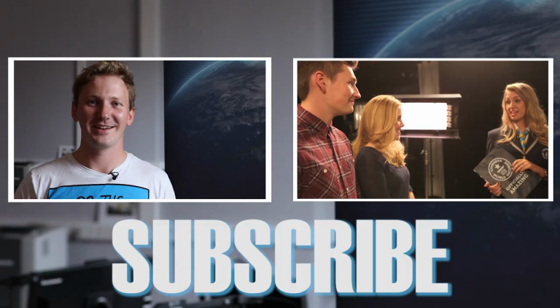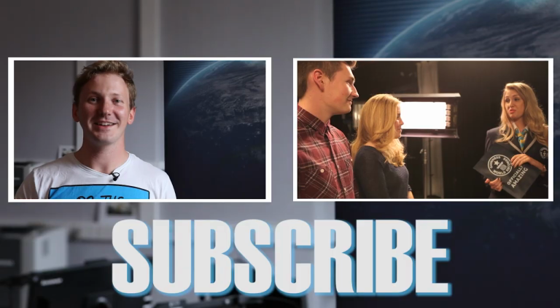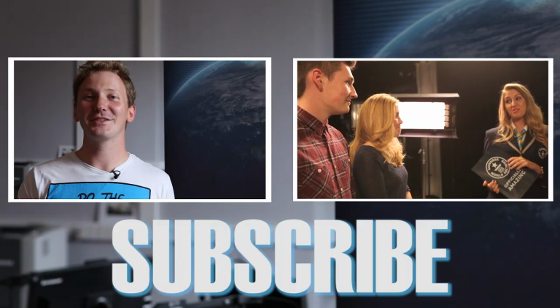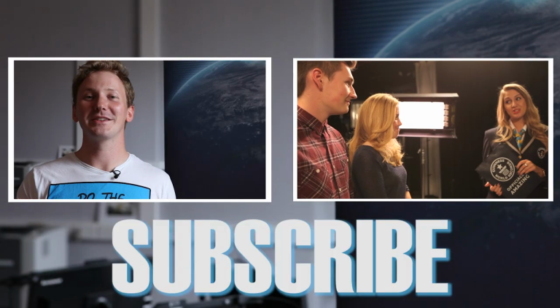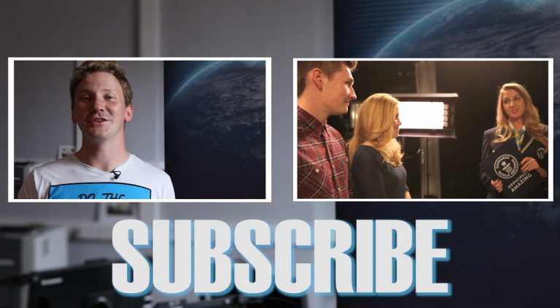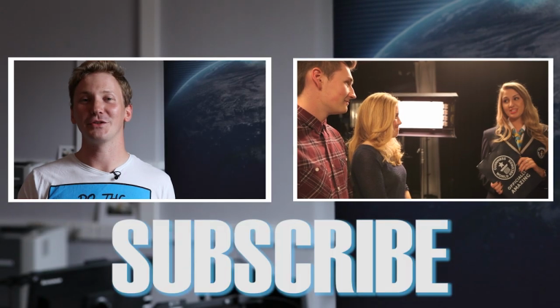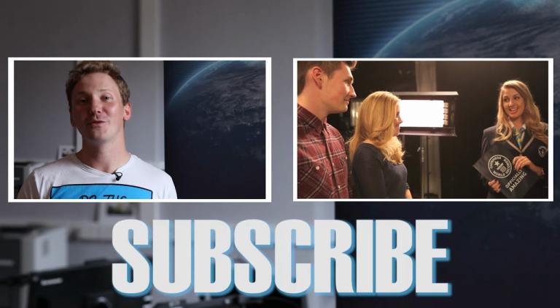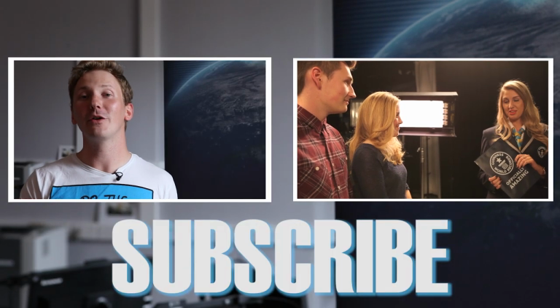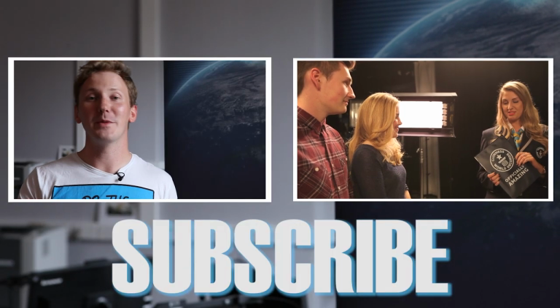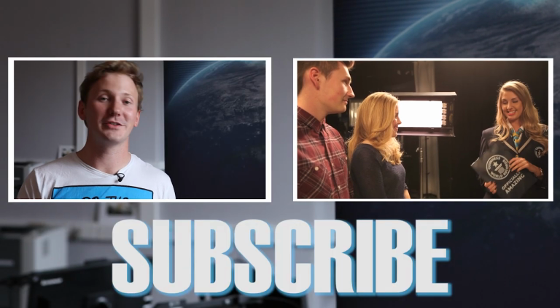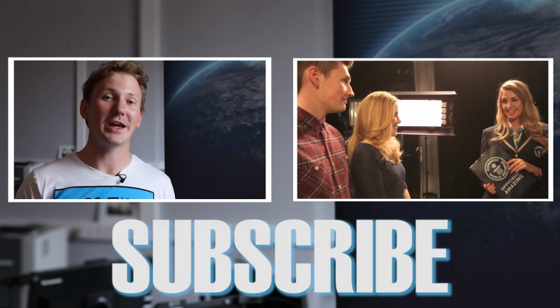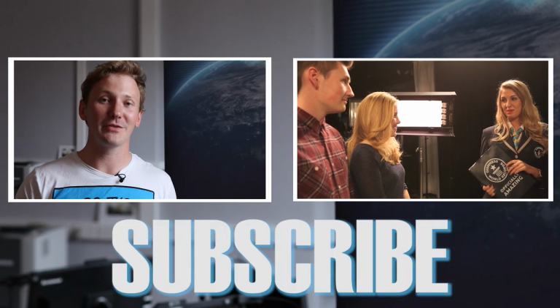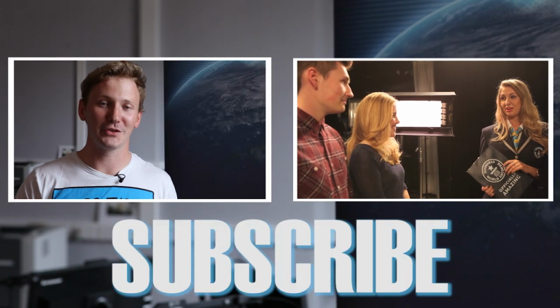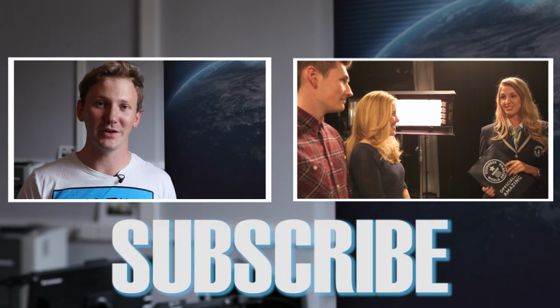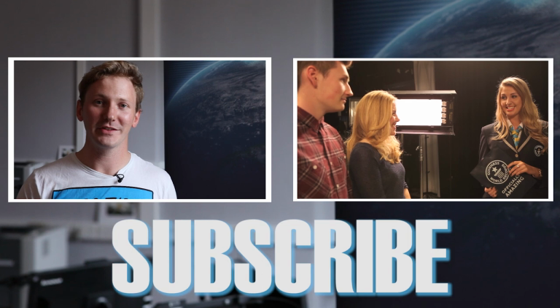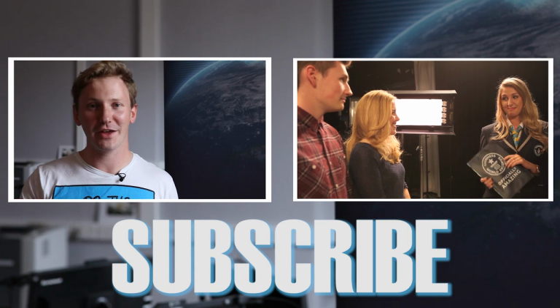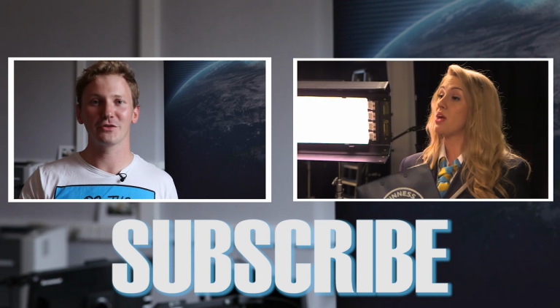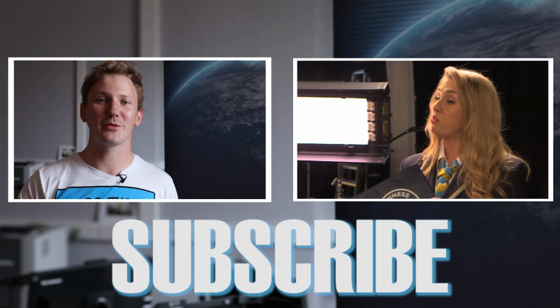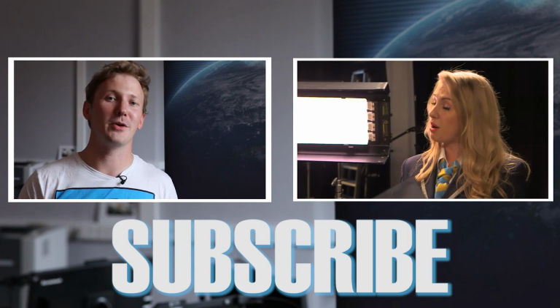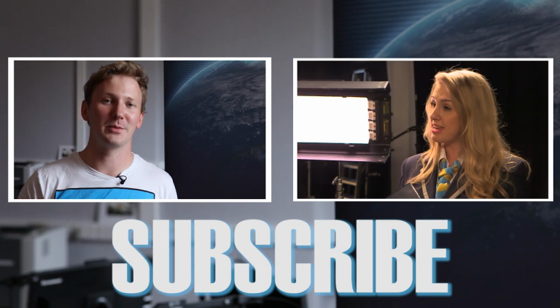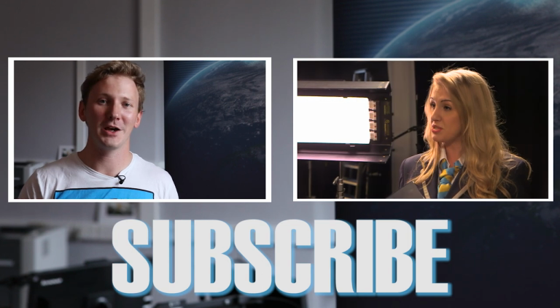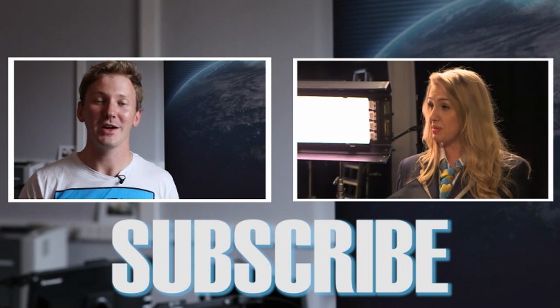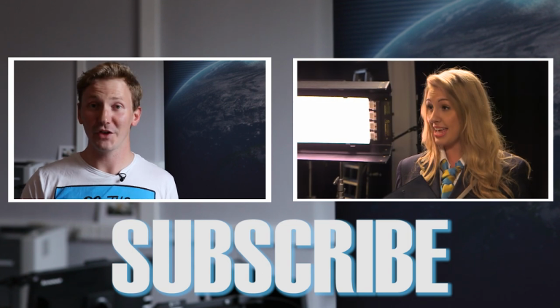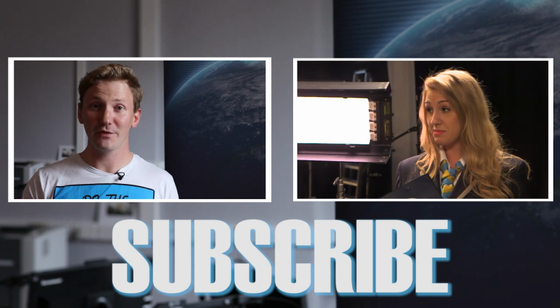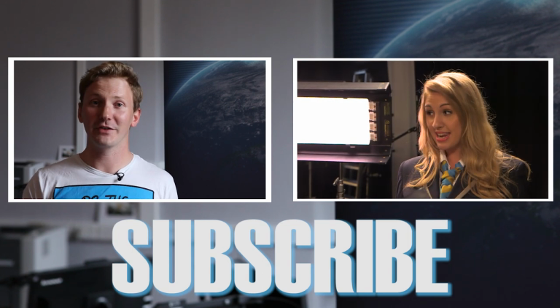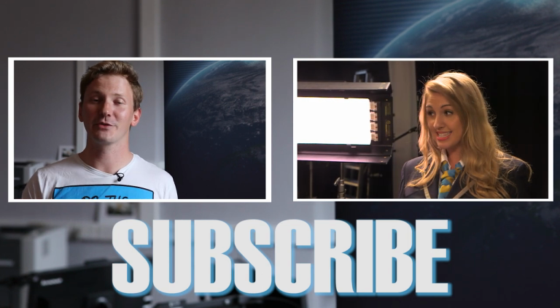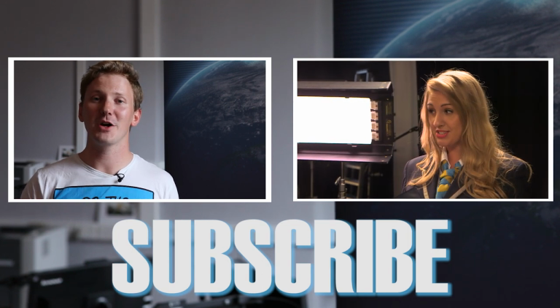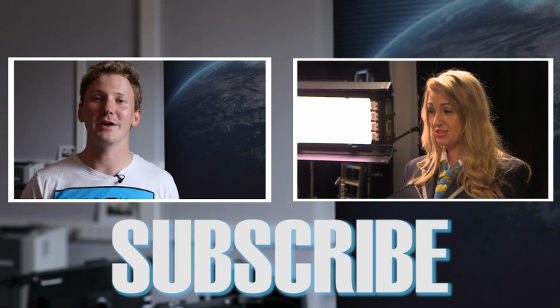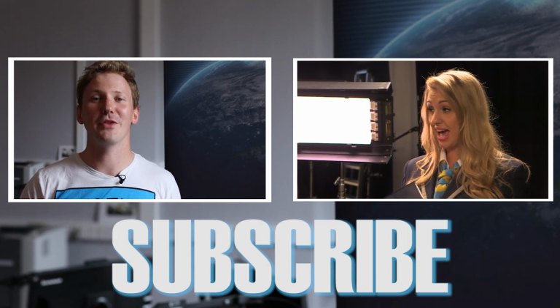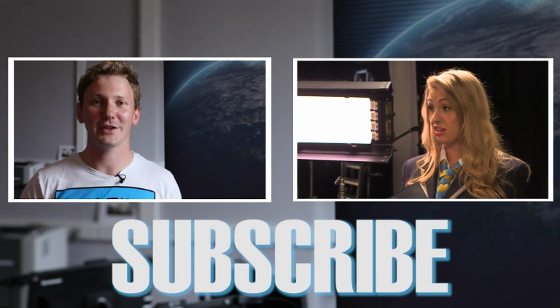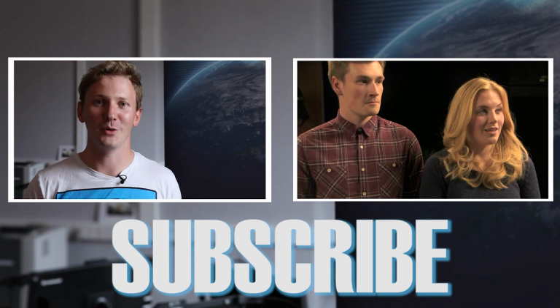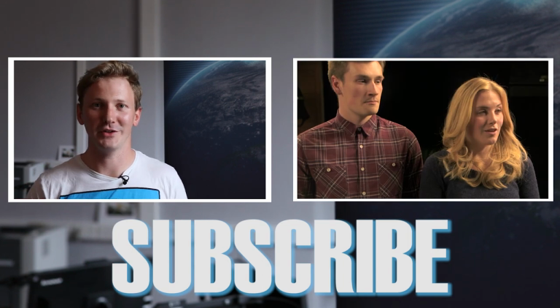That's this week's juice. For more information on any of the stories, check out the description box below. Don't forget to subscribe and thanks for watching.